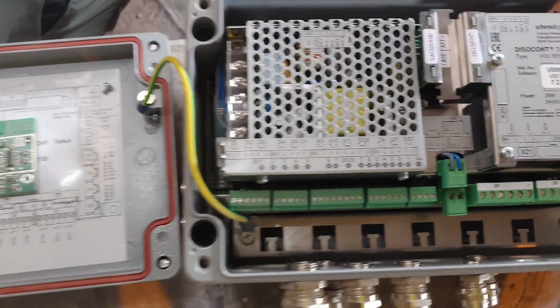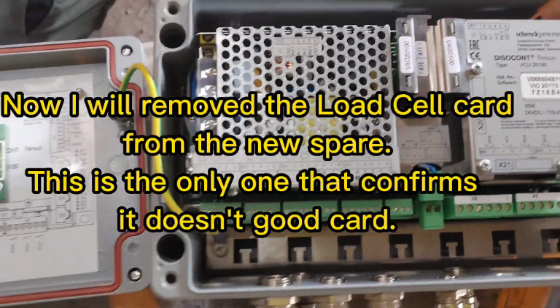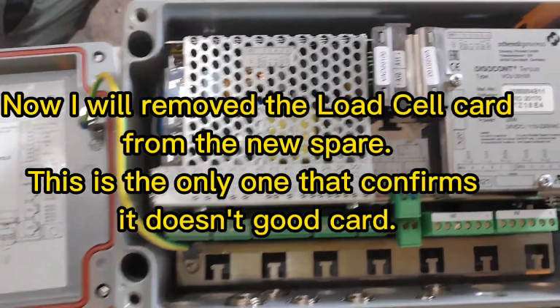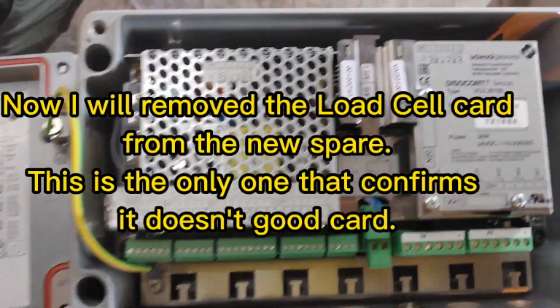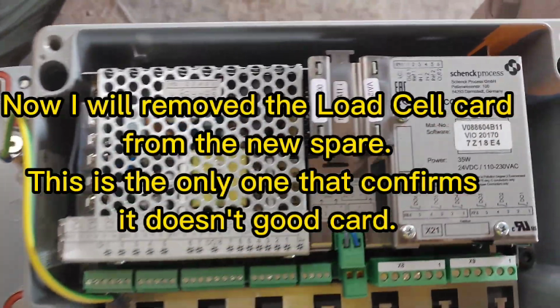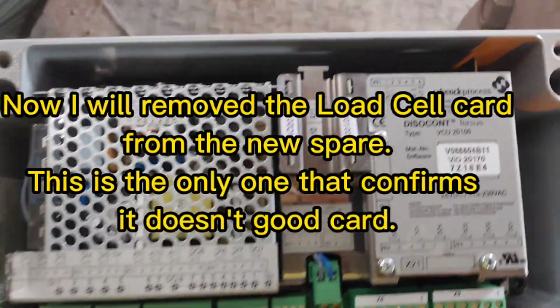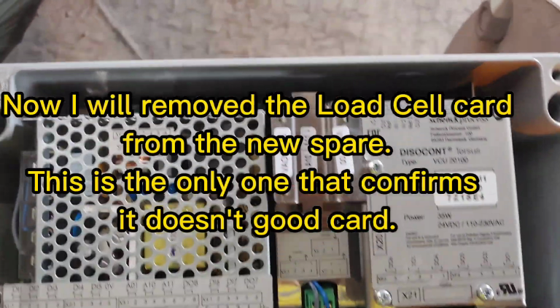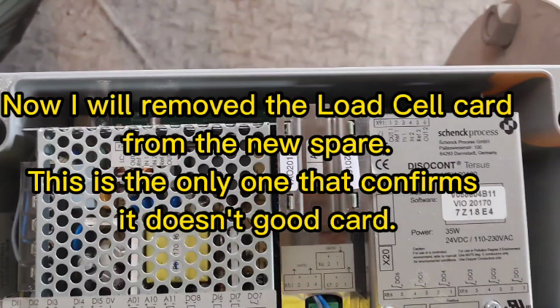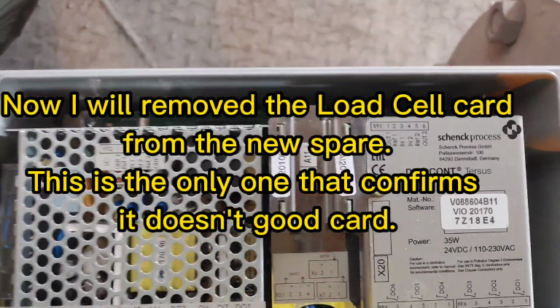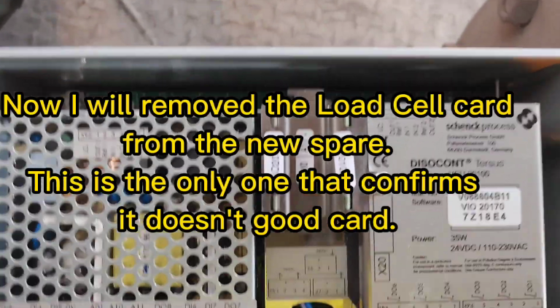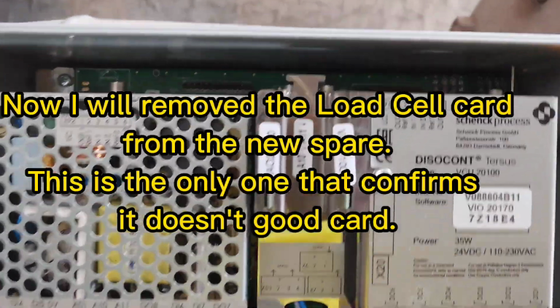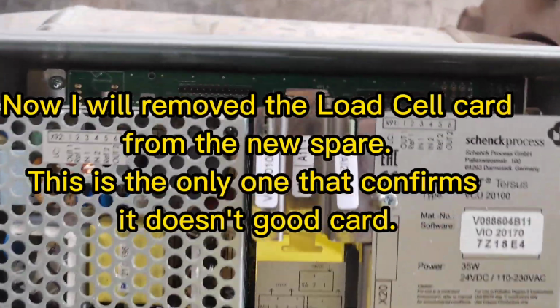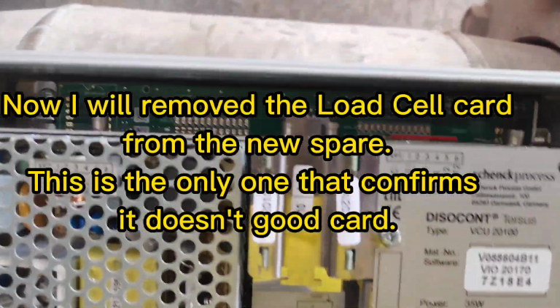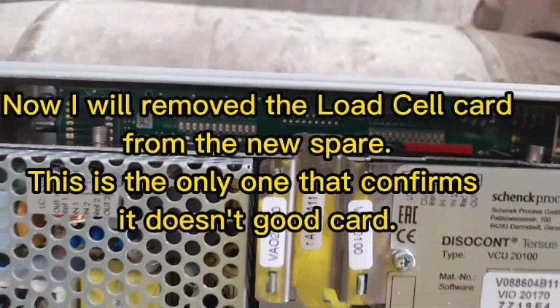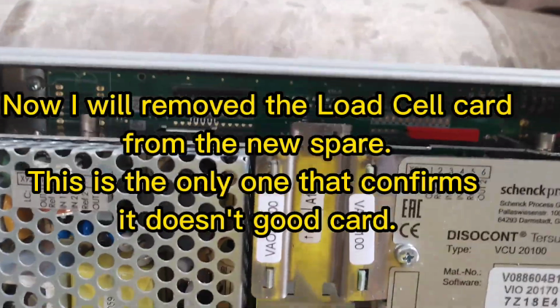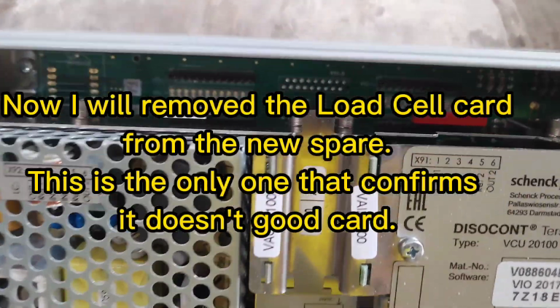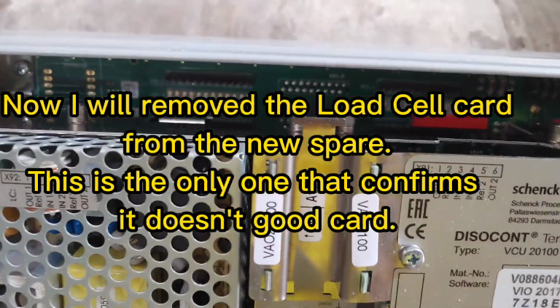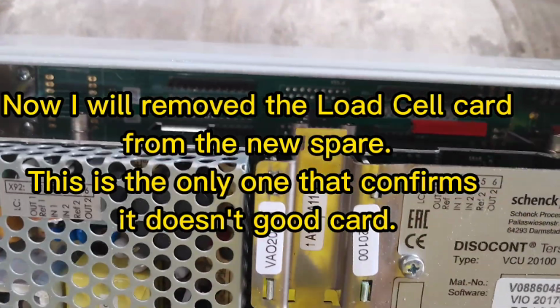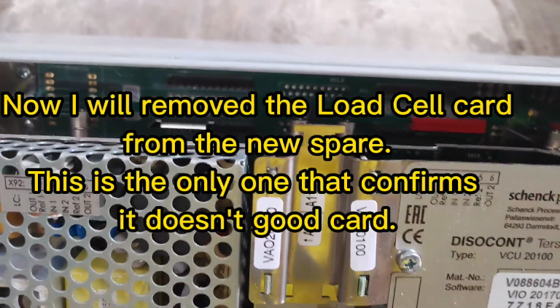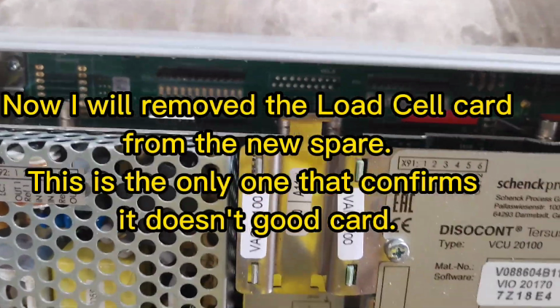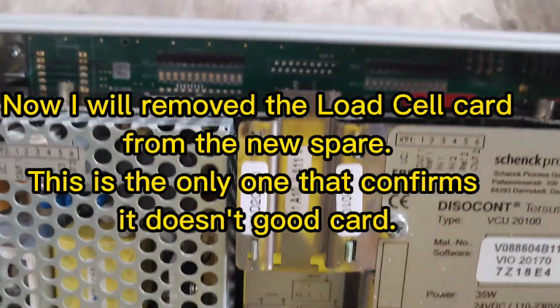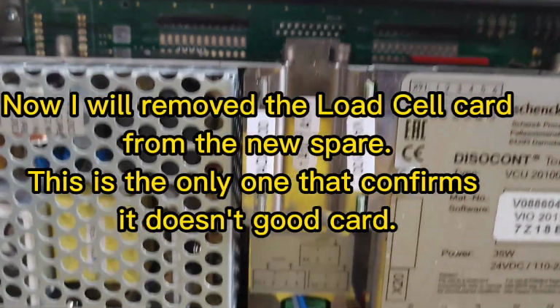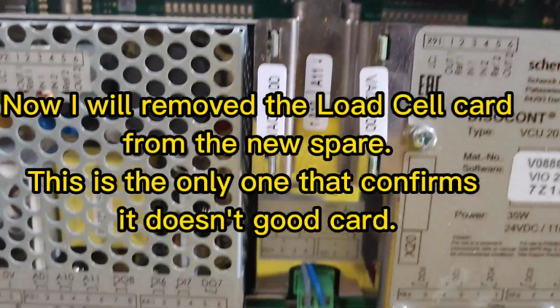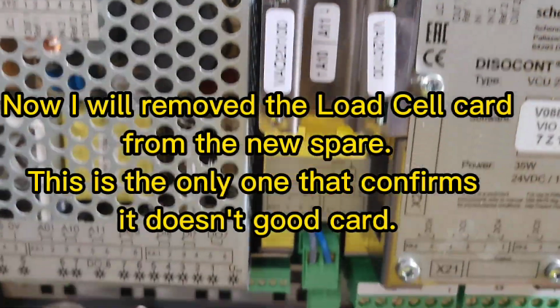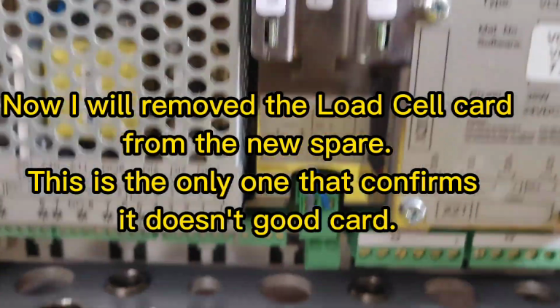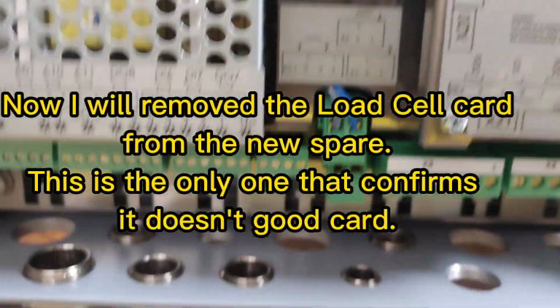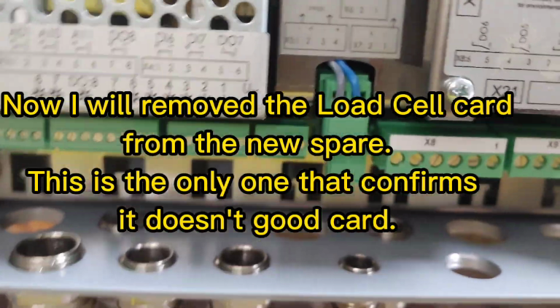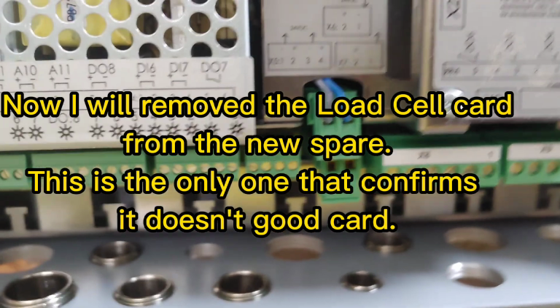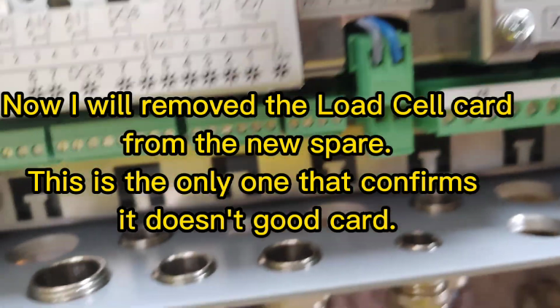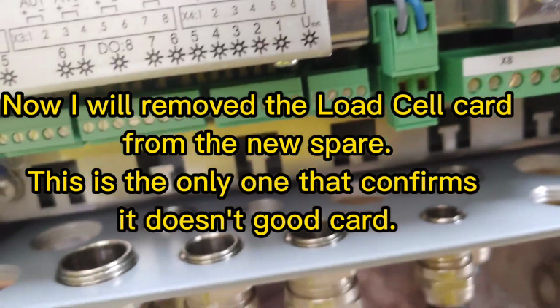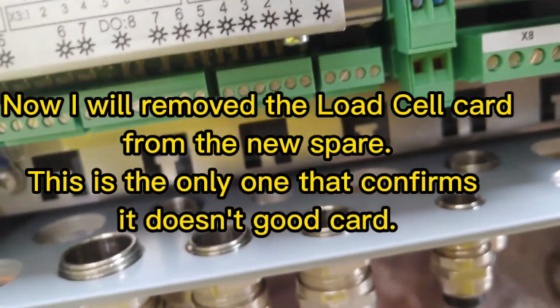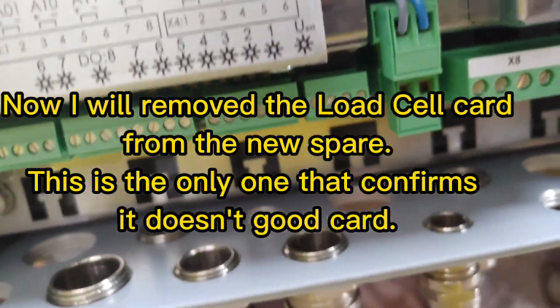Now we will remove the load cell card from the new spare. This is the only one that confirms it is not a good card.